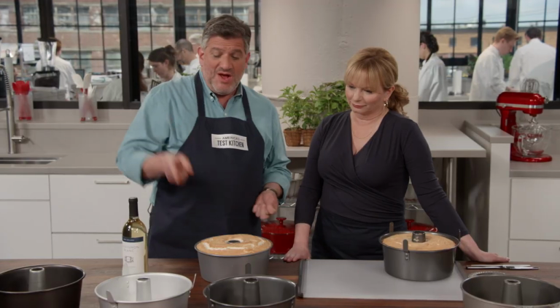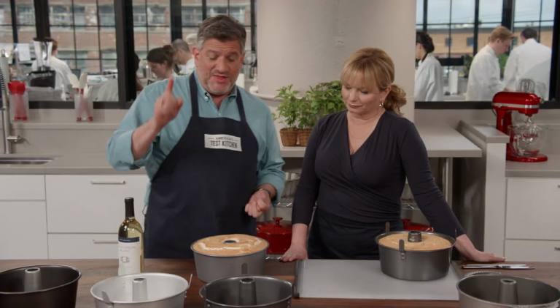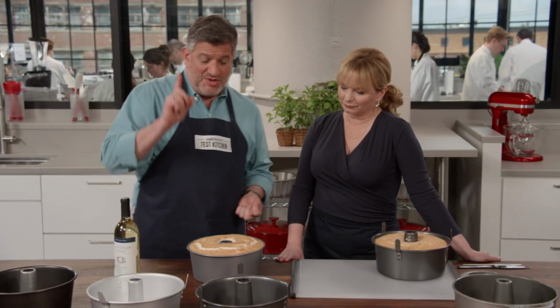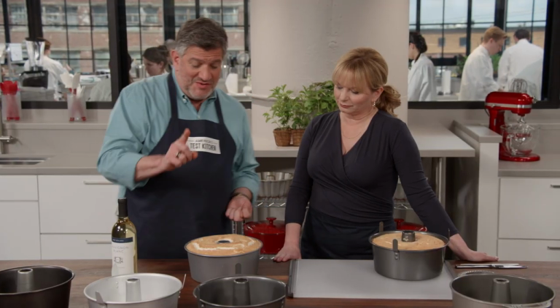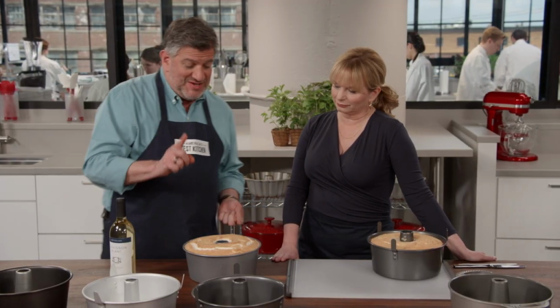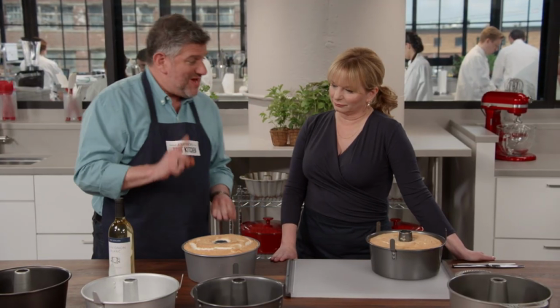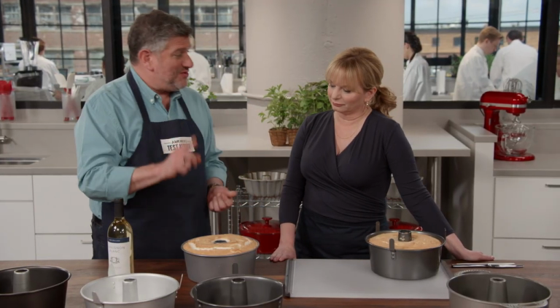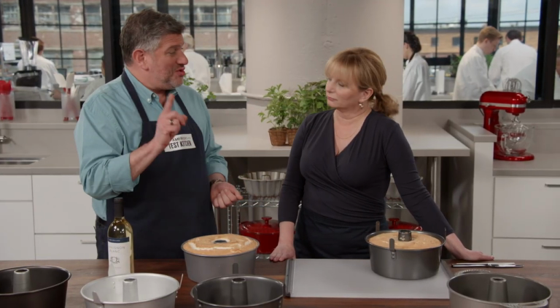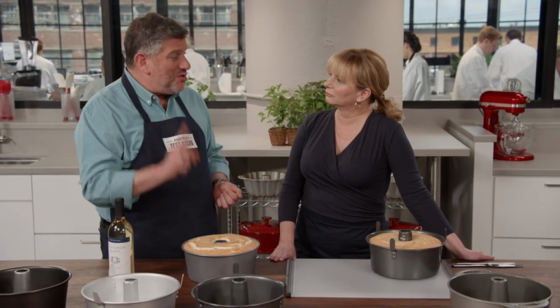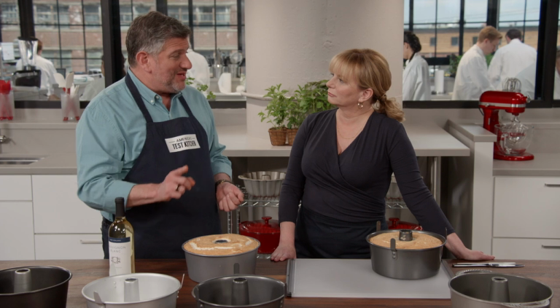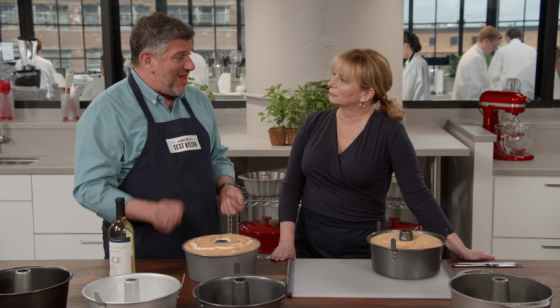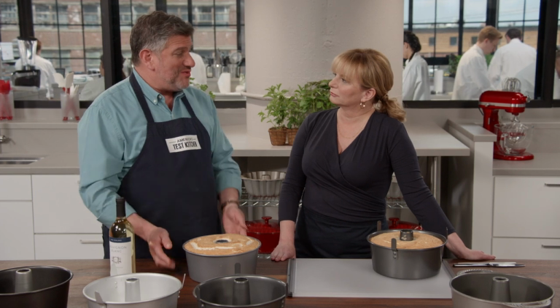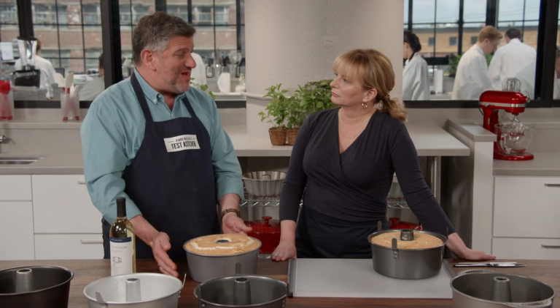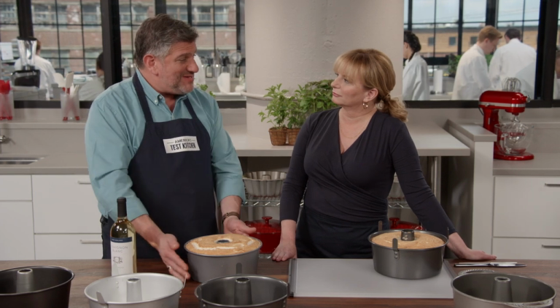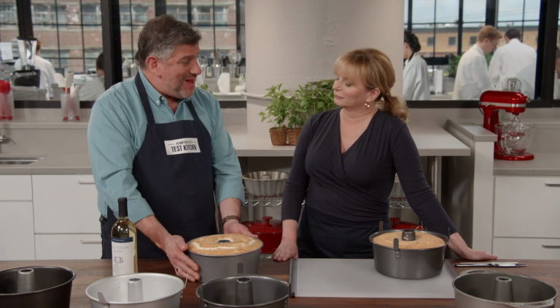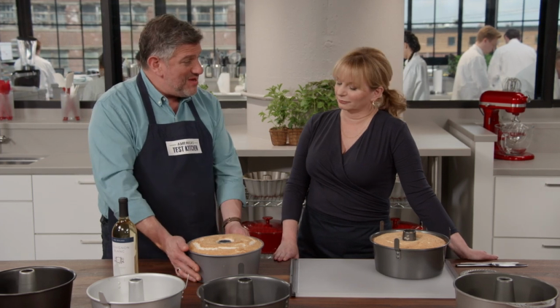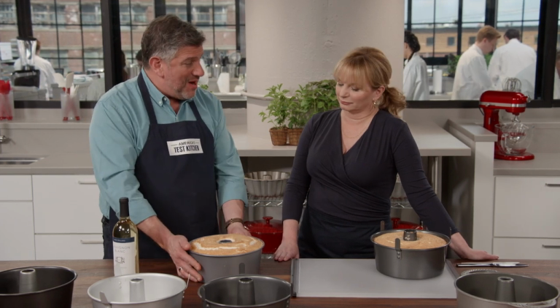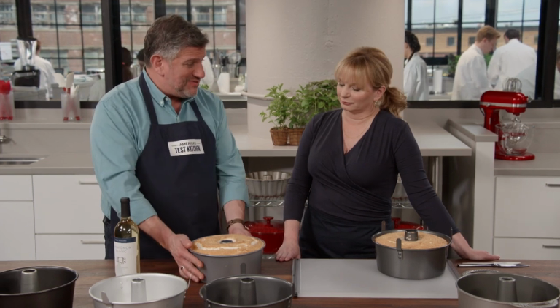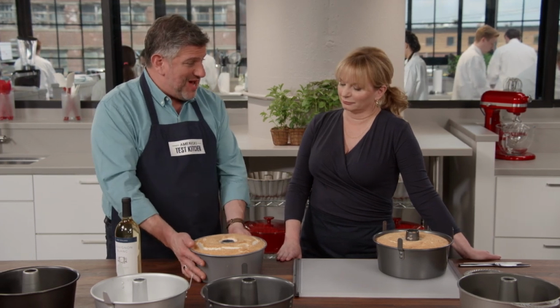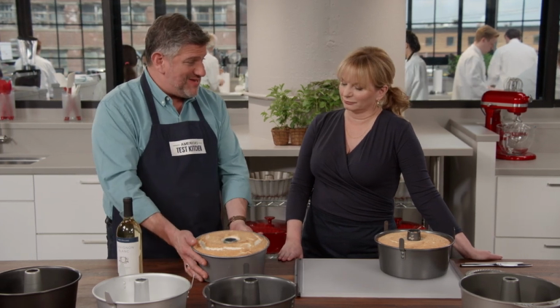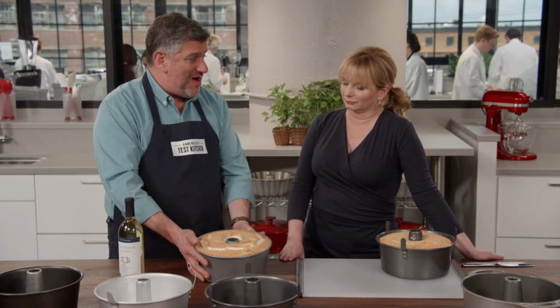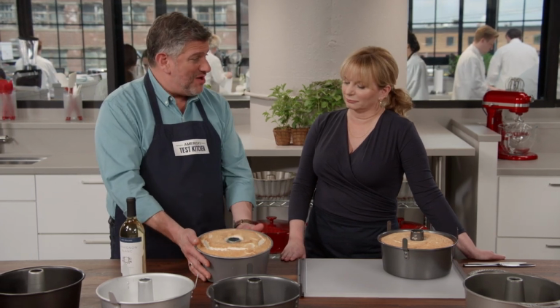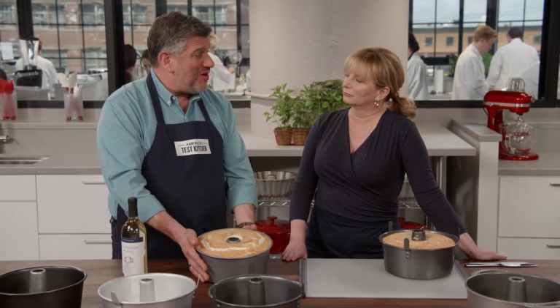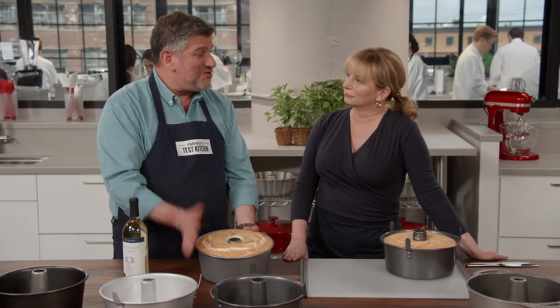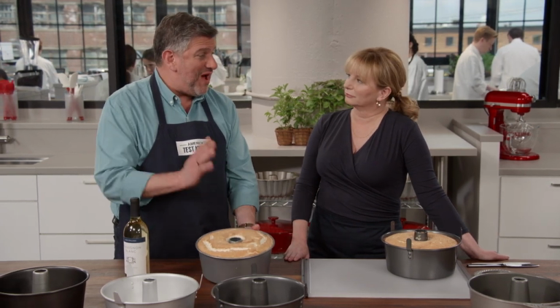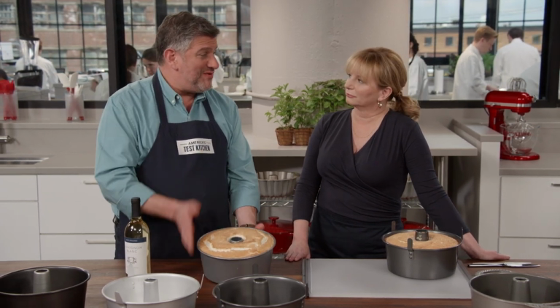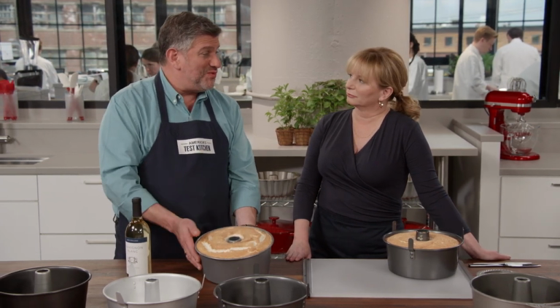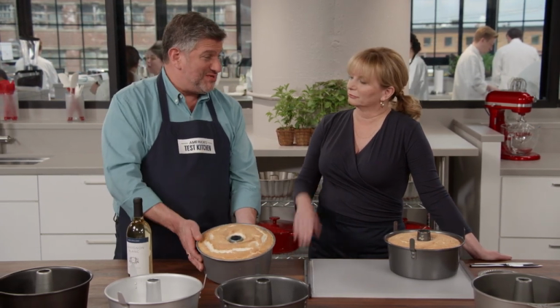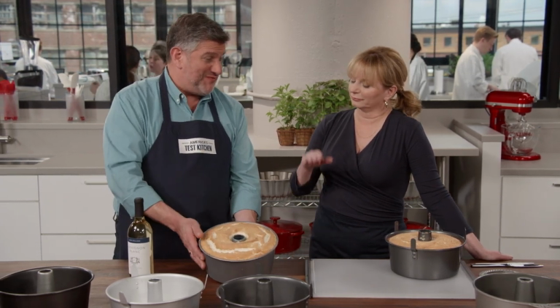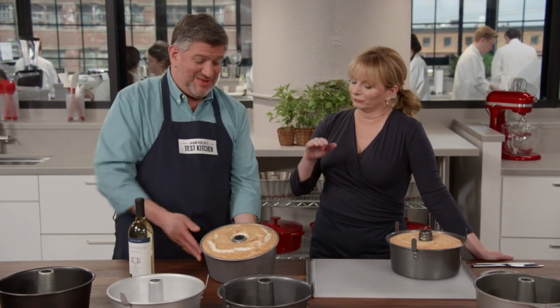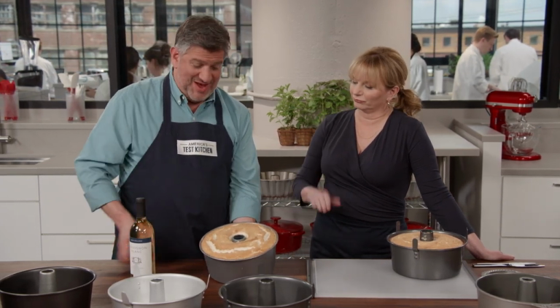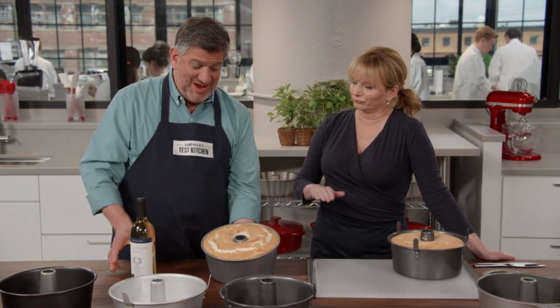The third reason has to do with cooling the cake, which has to happen upside down — otherwise gravity will deflate the cake.